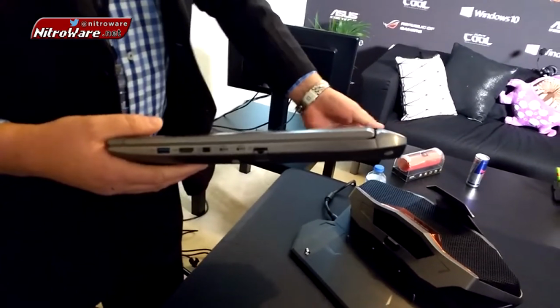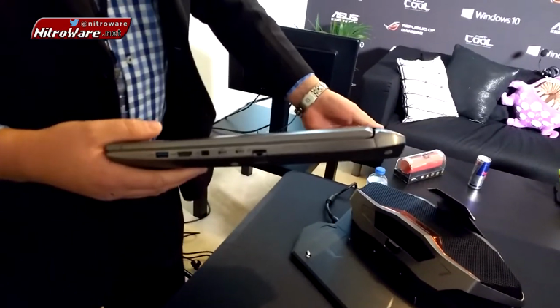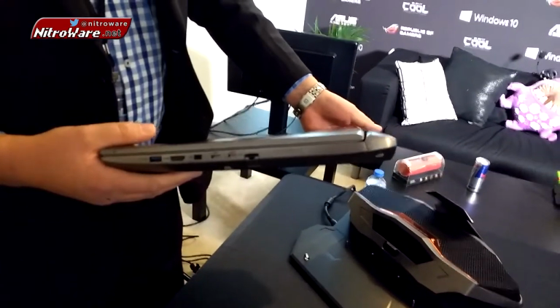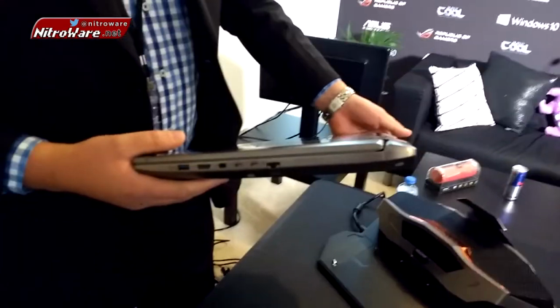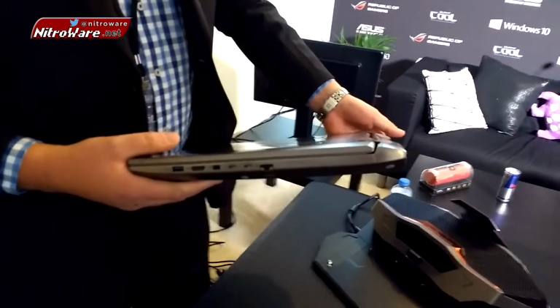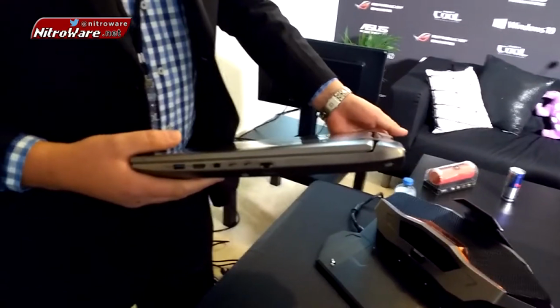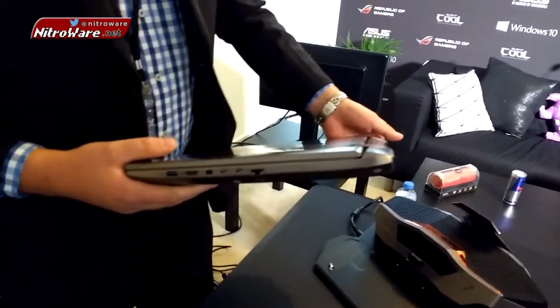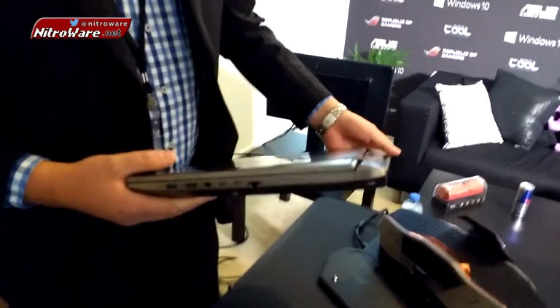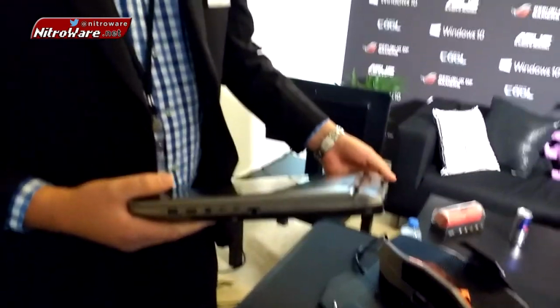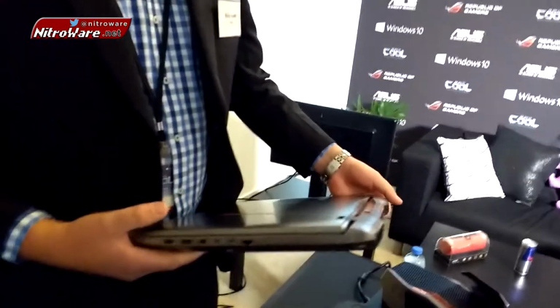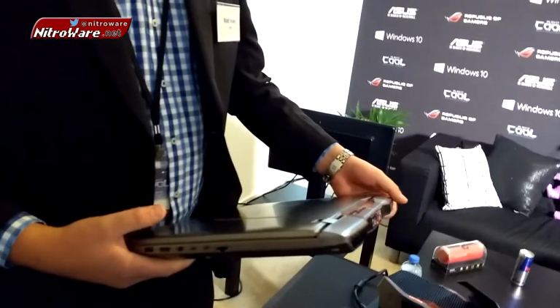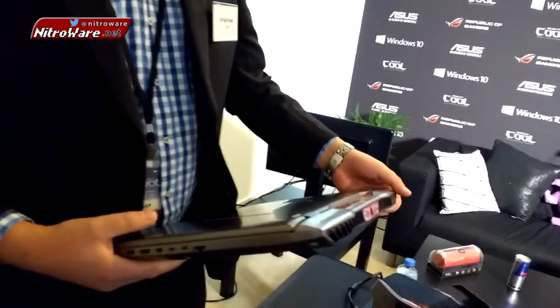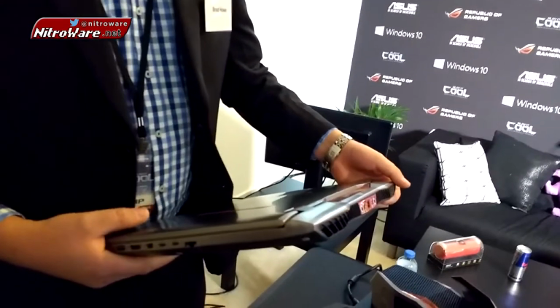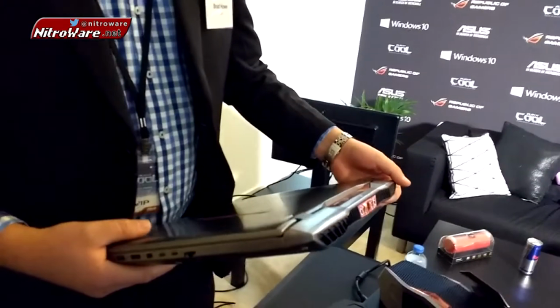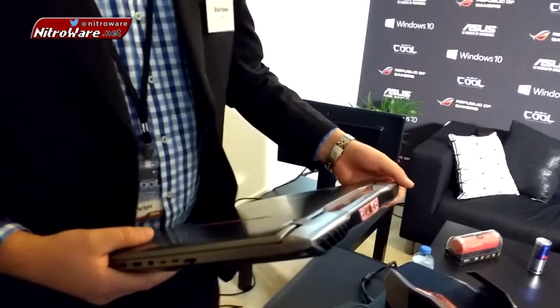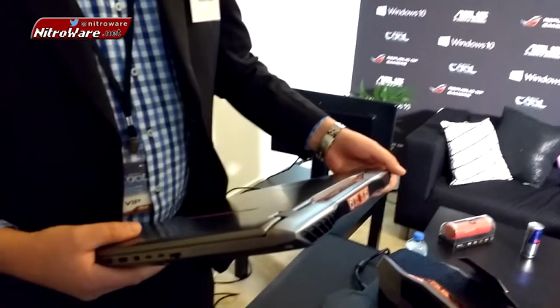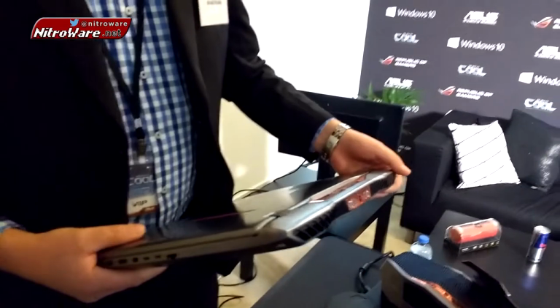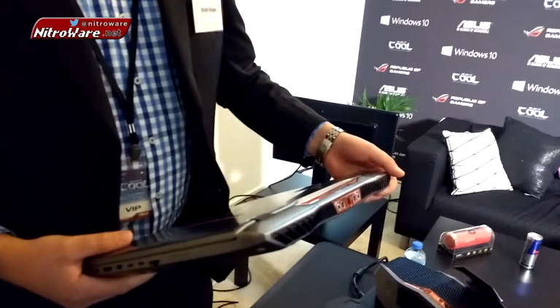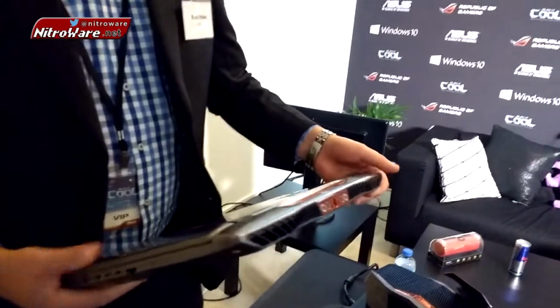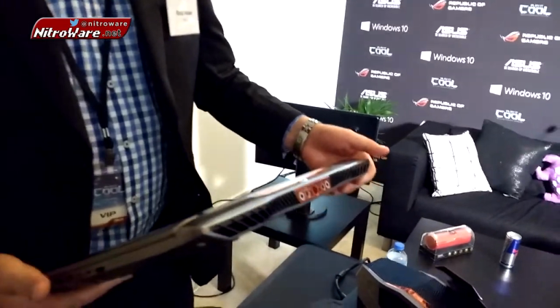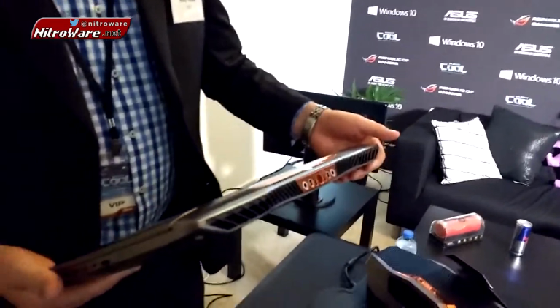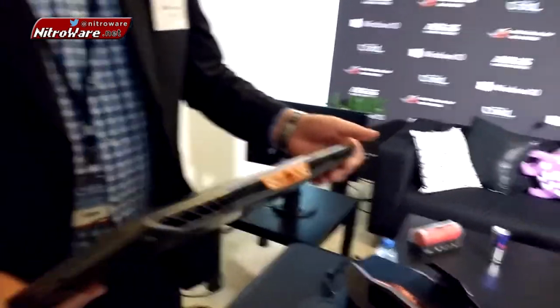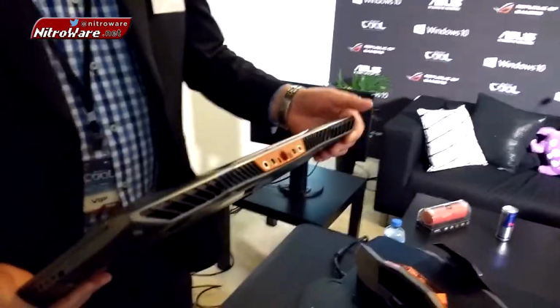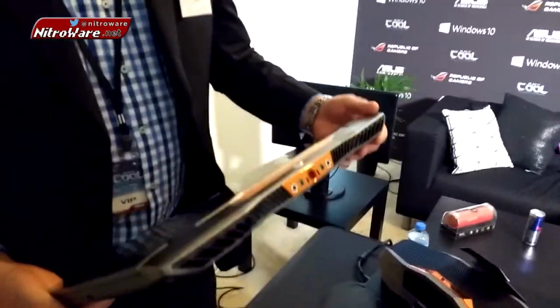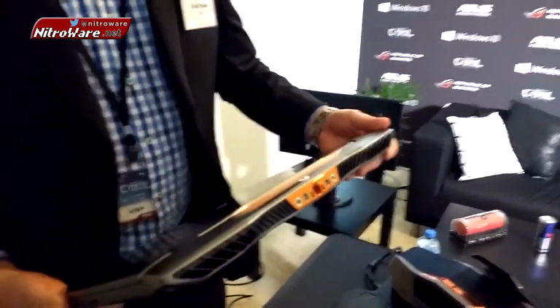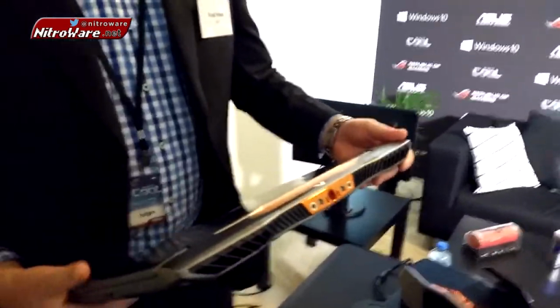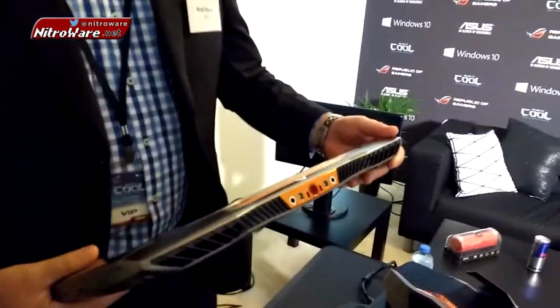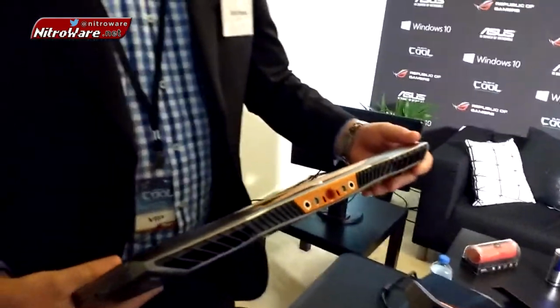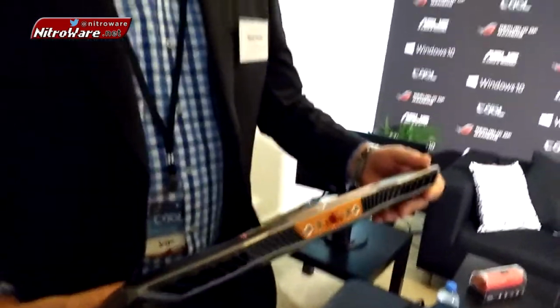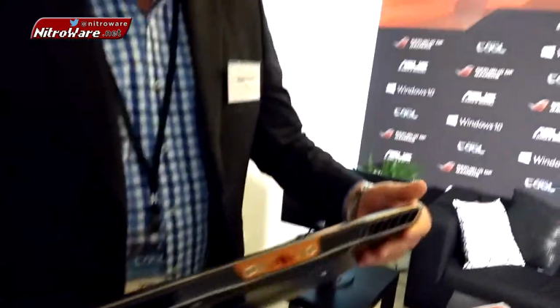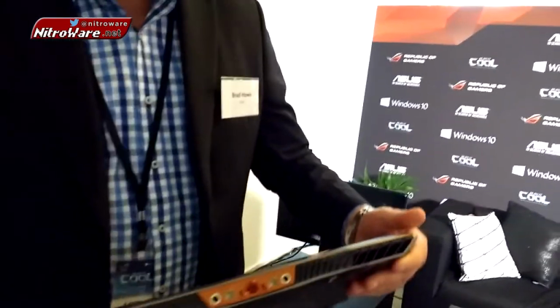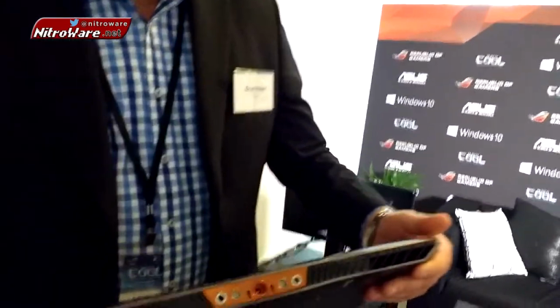So Brad, how are you marketing this? This is supposed to be flagship, the best of the best of the best. Yeah, hardcore gaming.